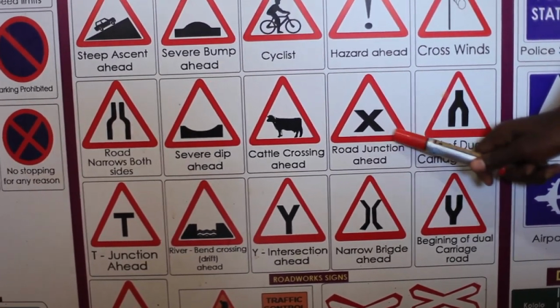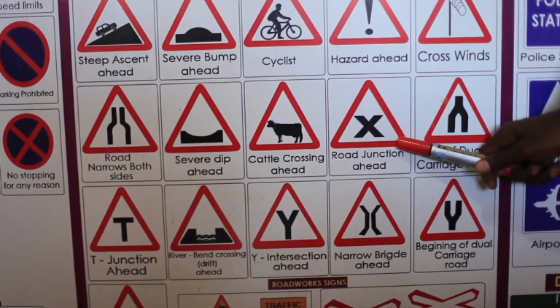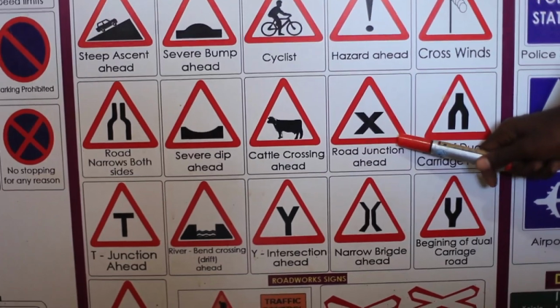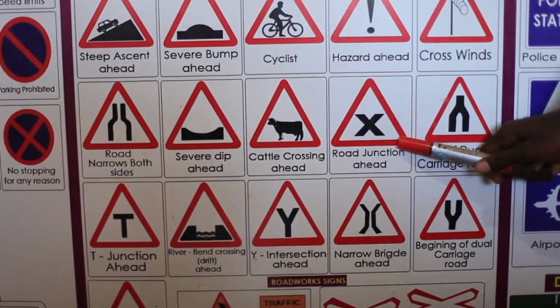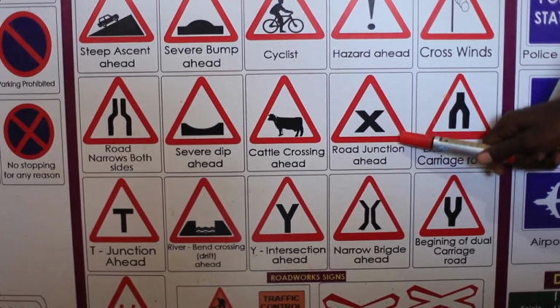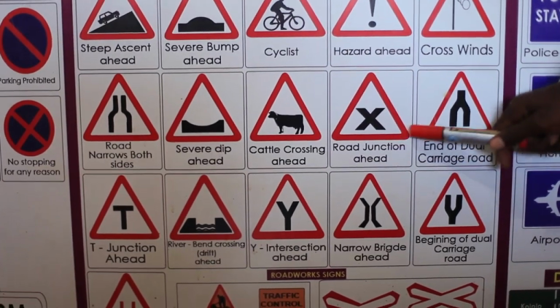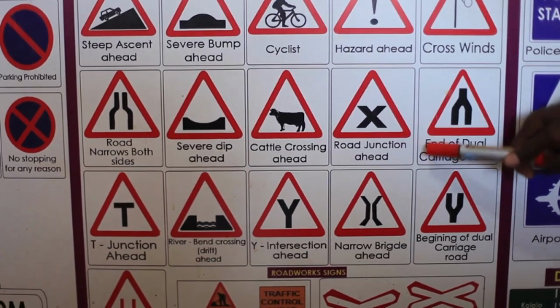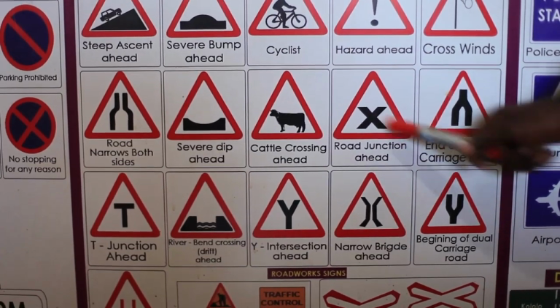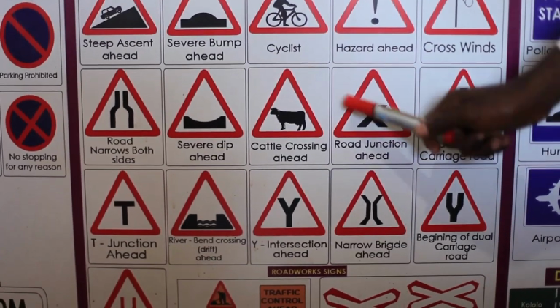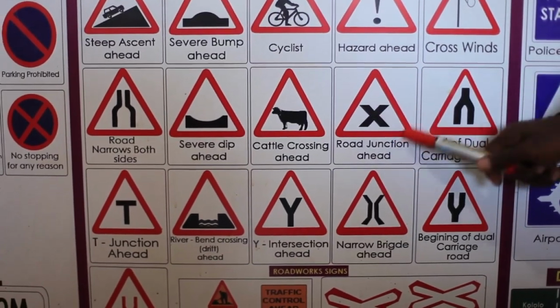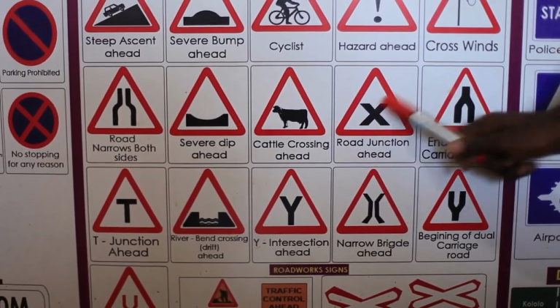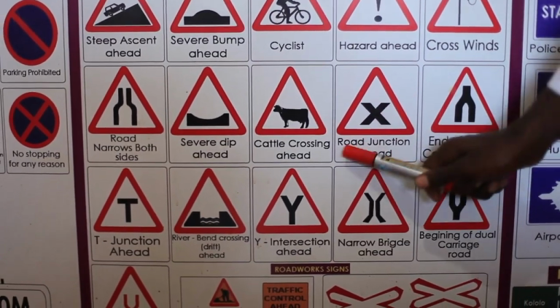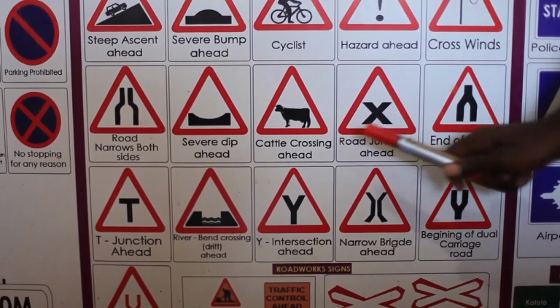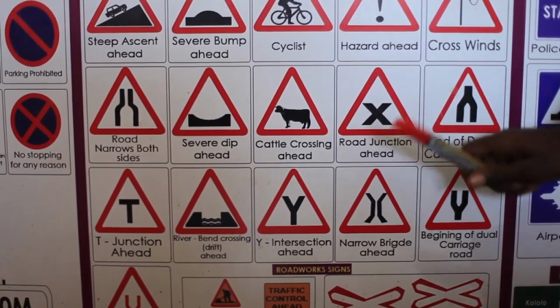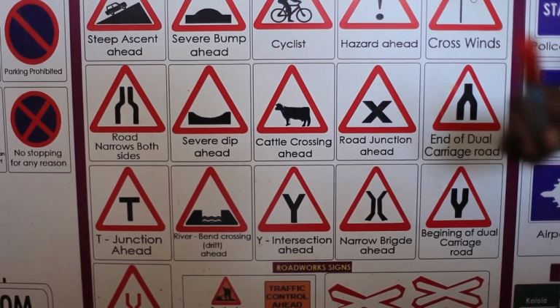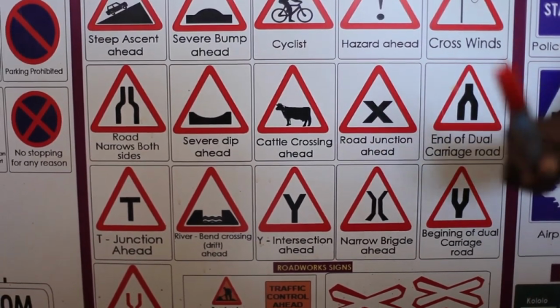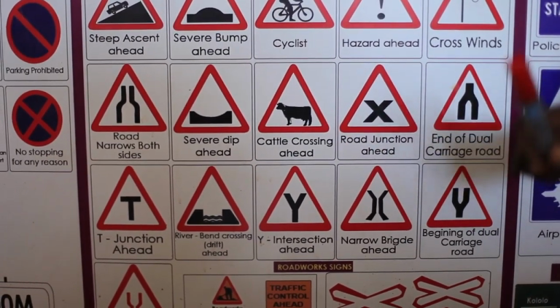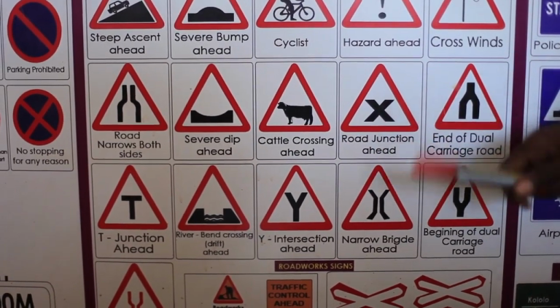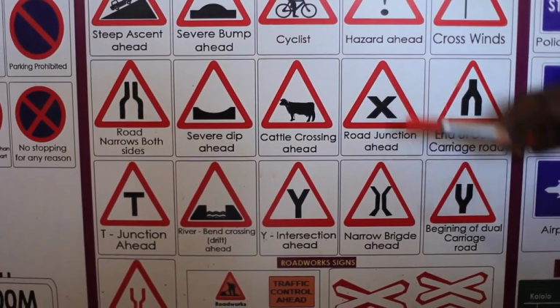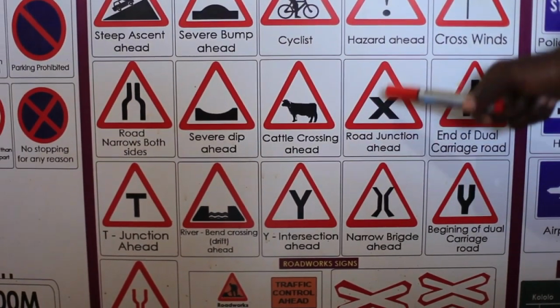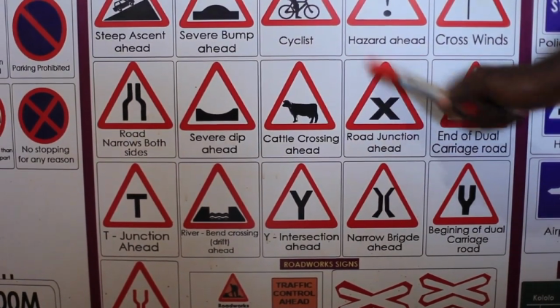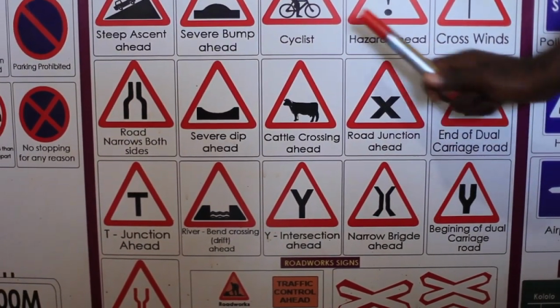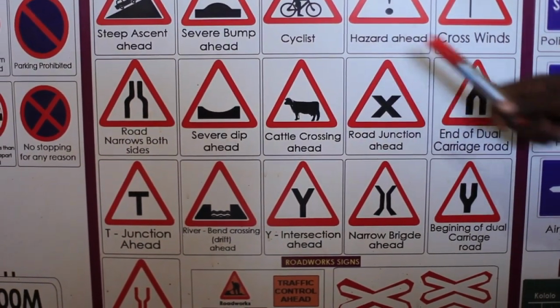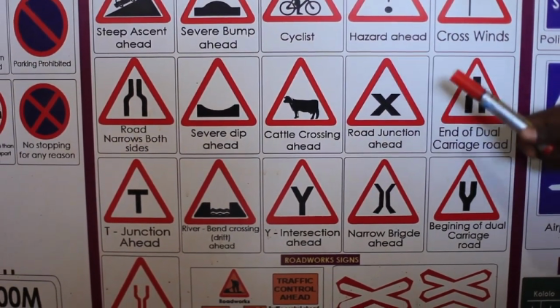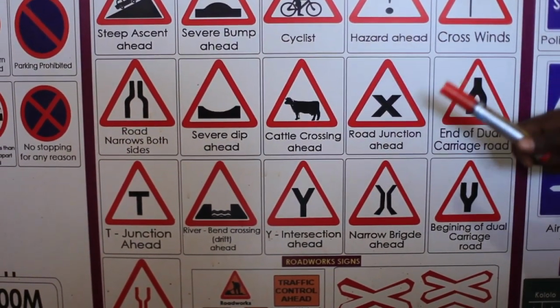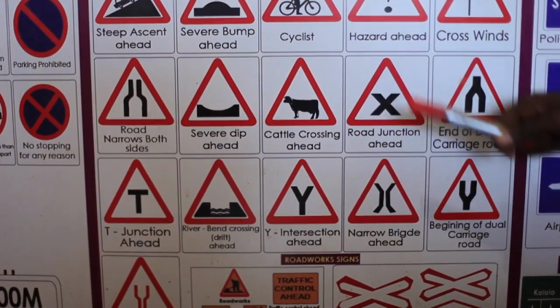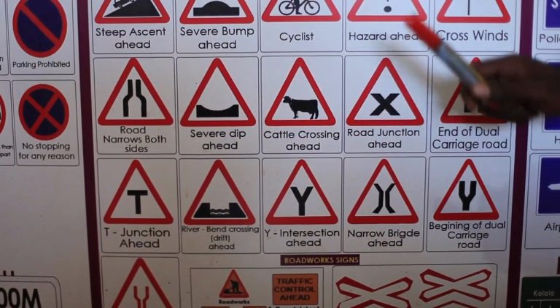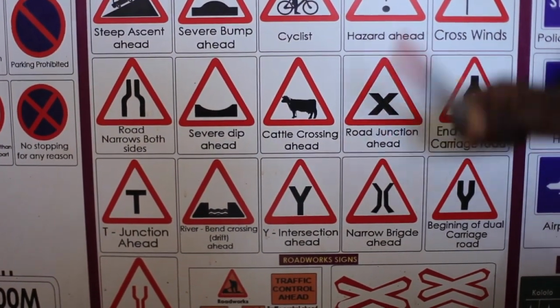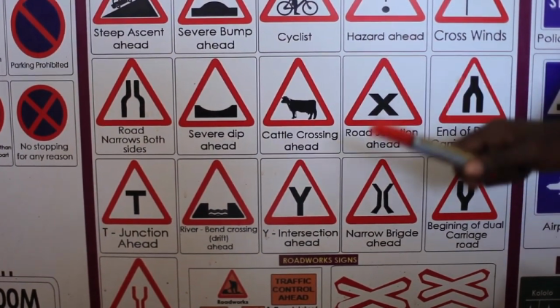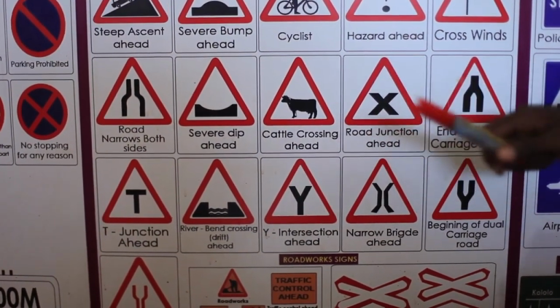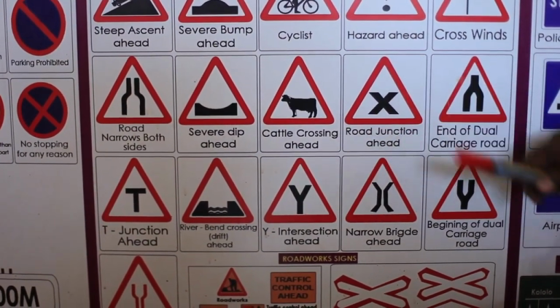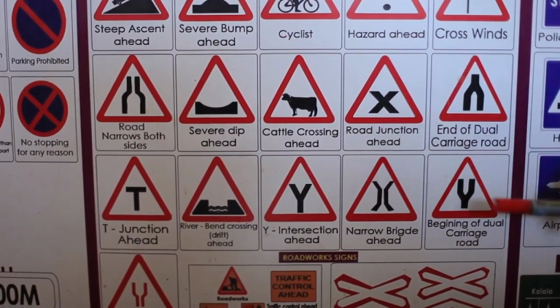Road junction ahead. There is an X-shape junction. Check where you're going and slow down.